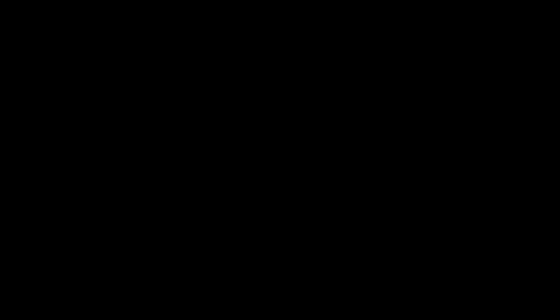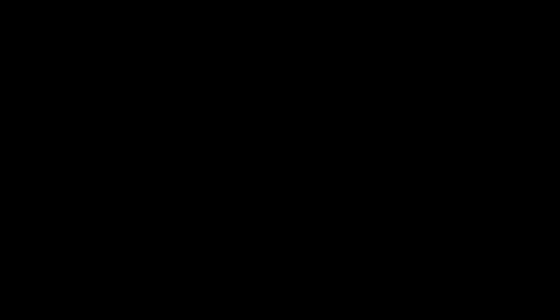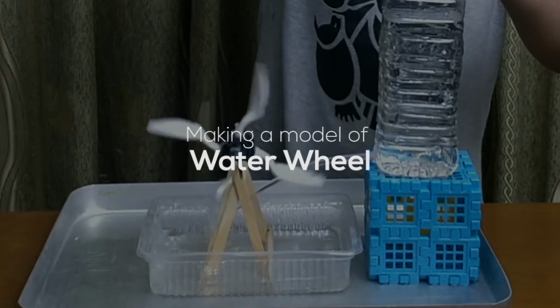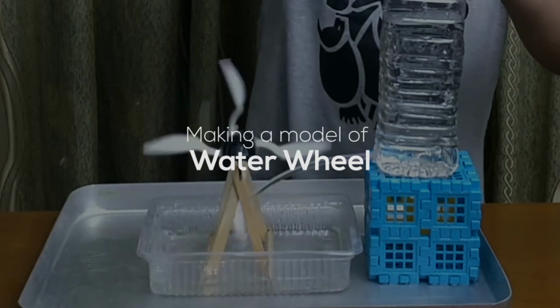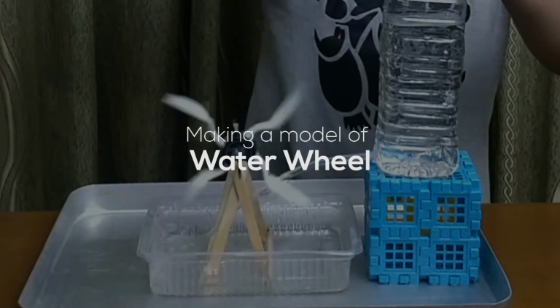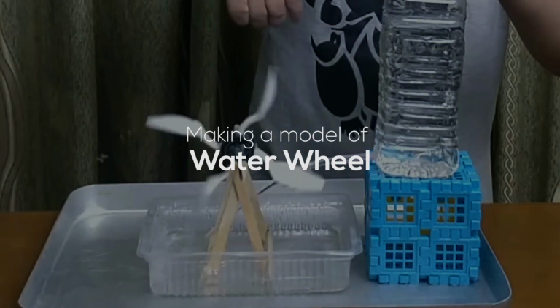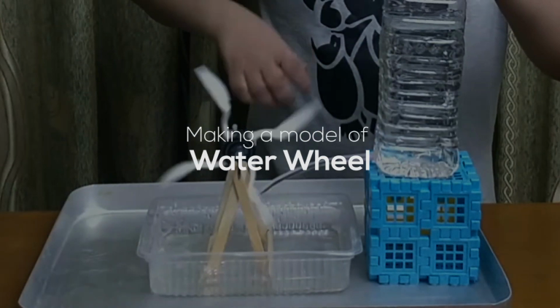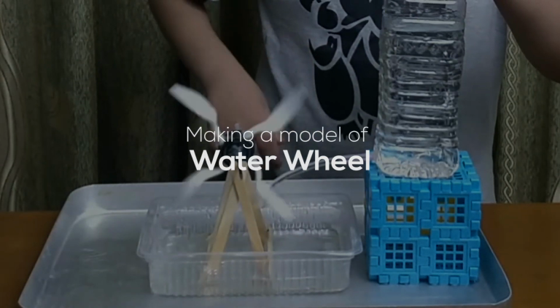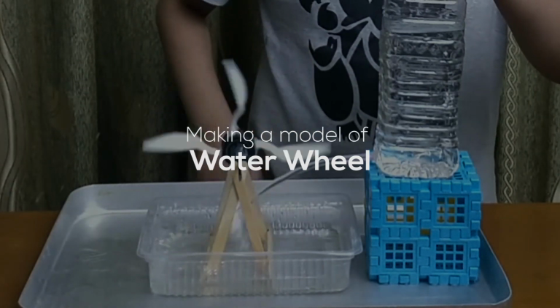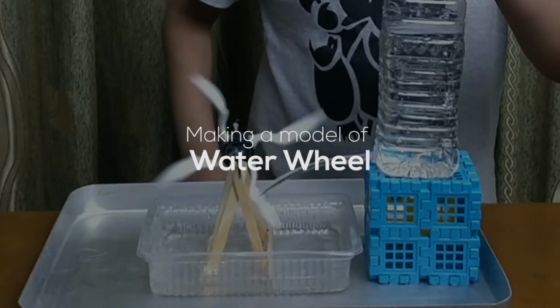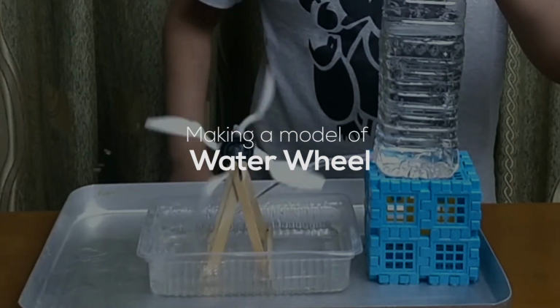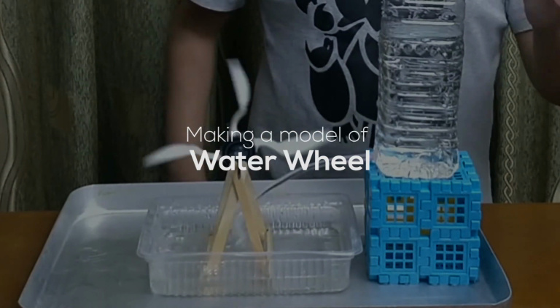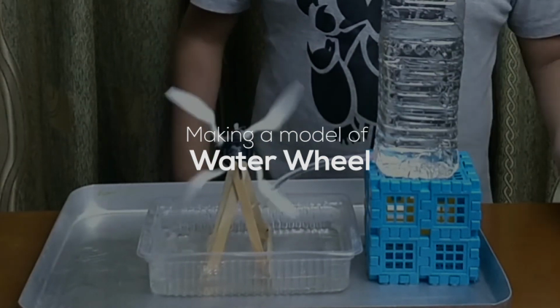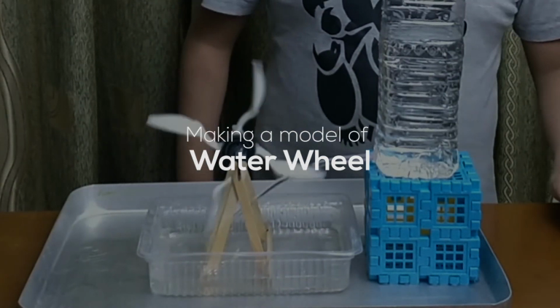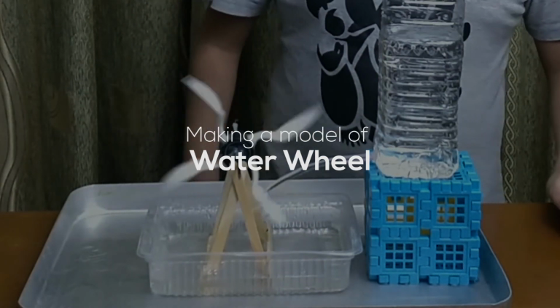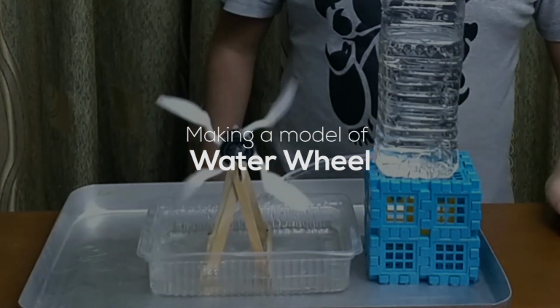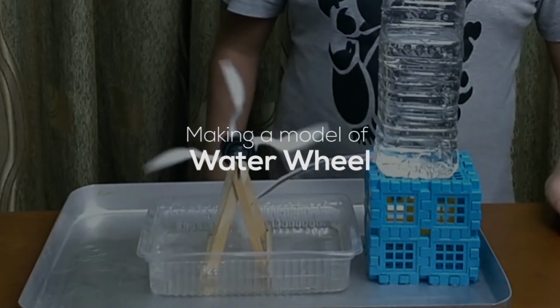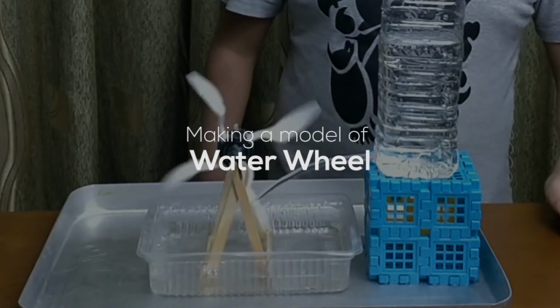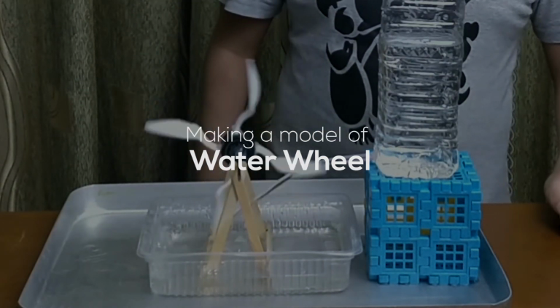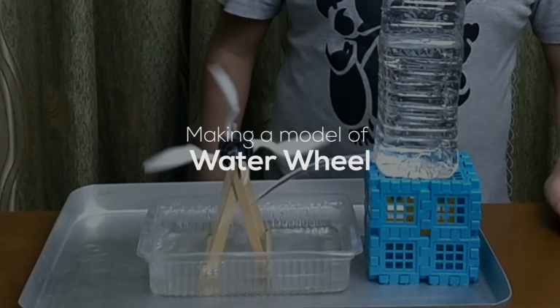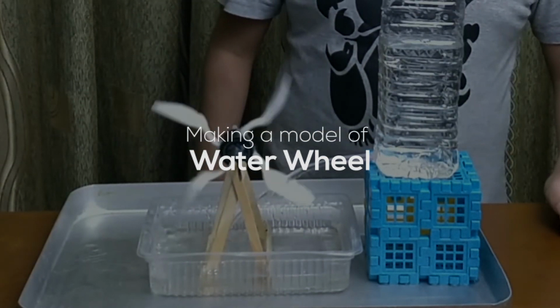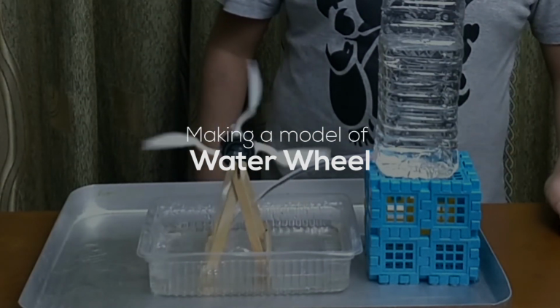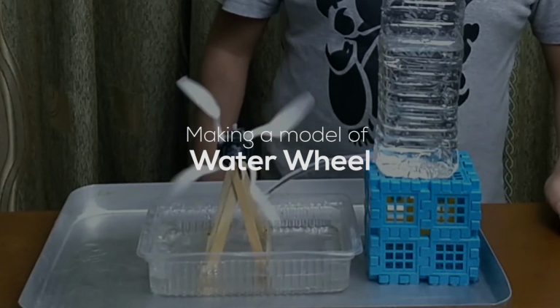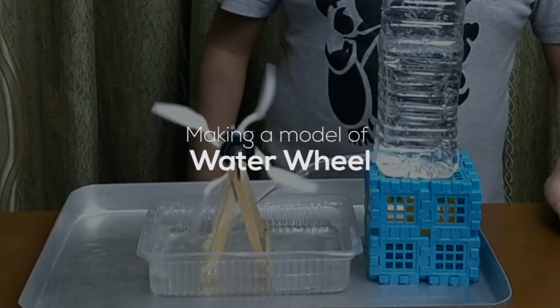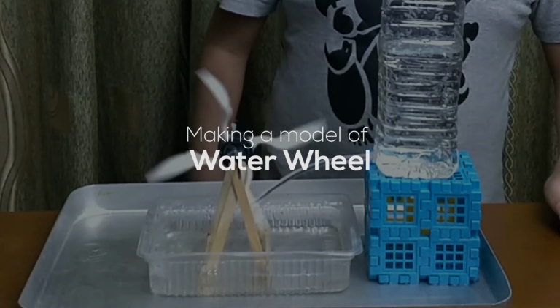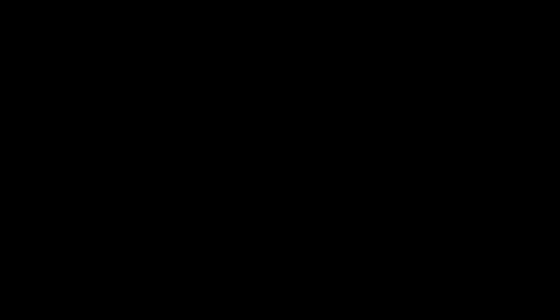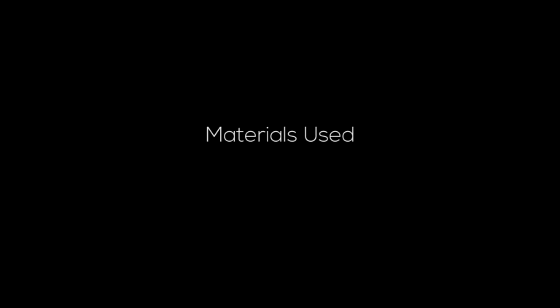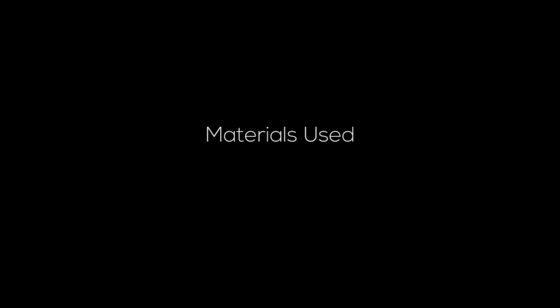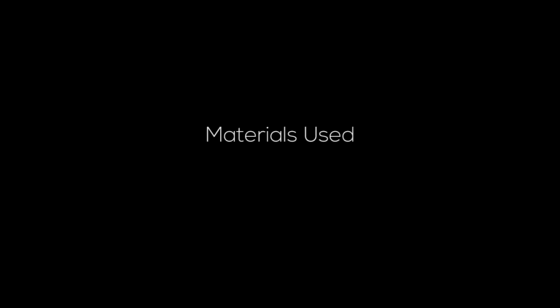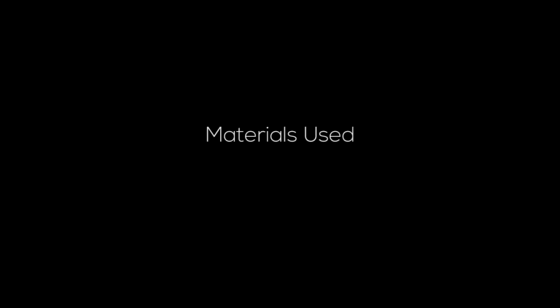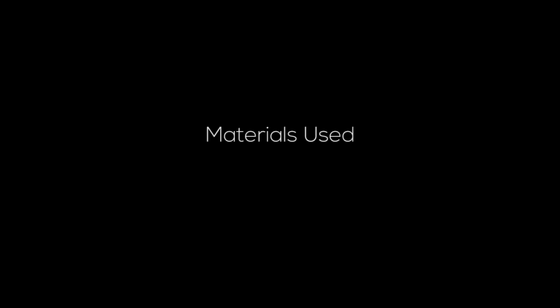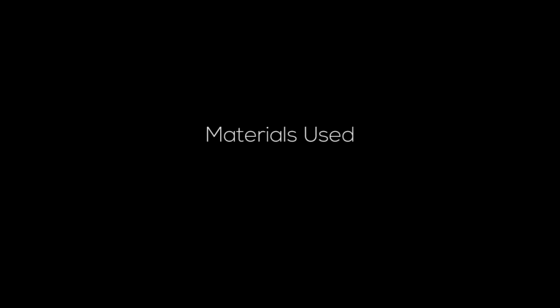Making a model of water wheel. Materials used: